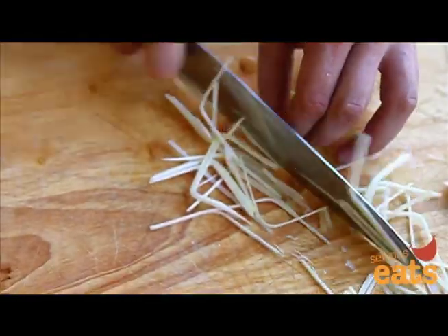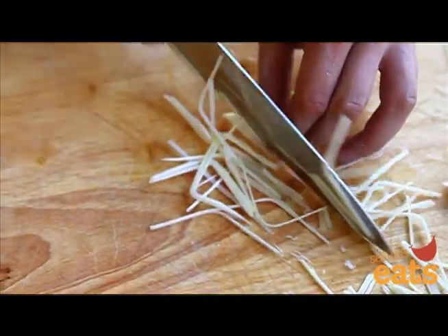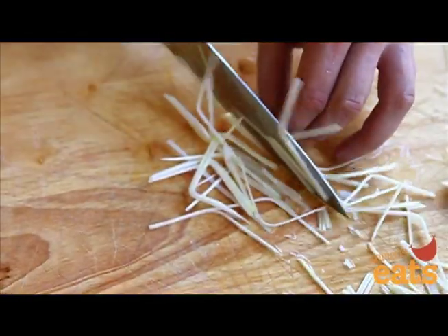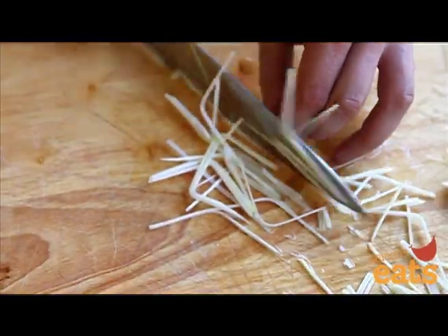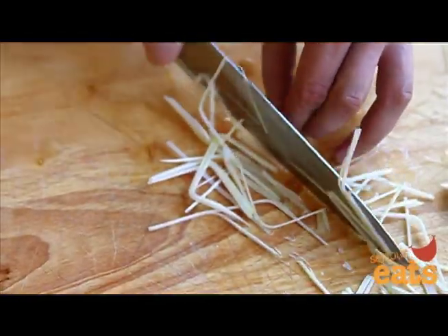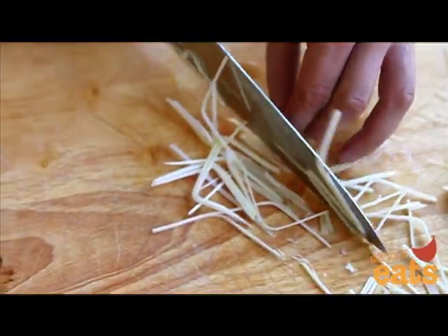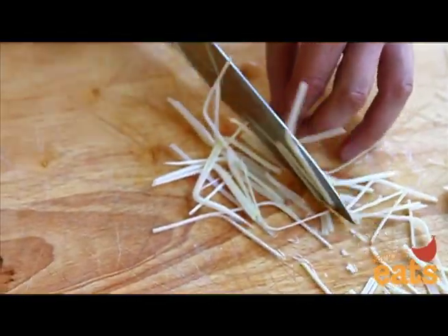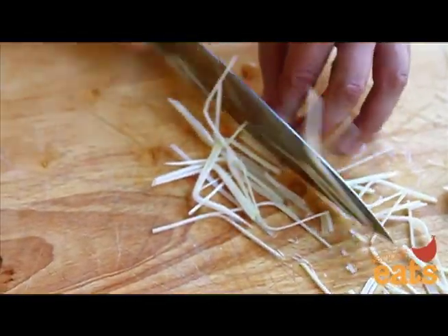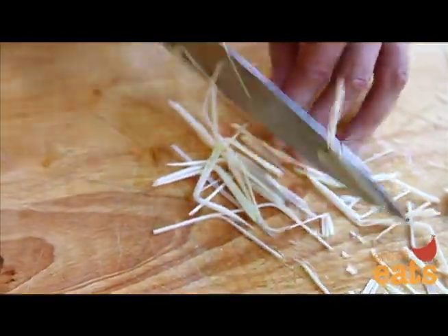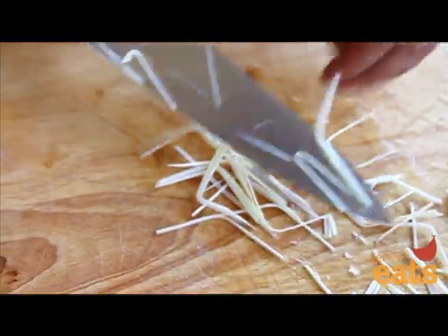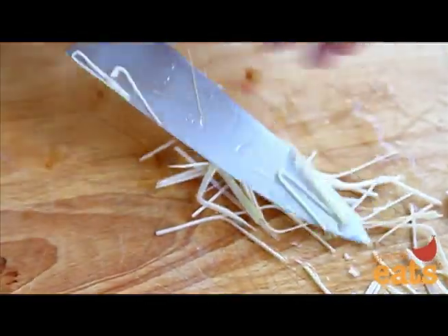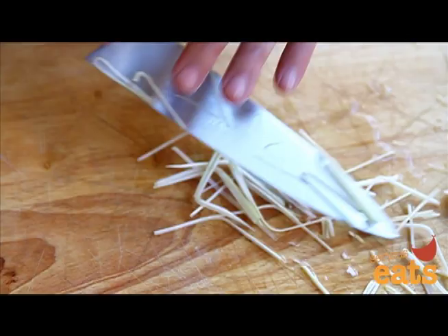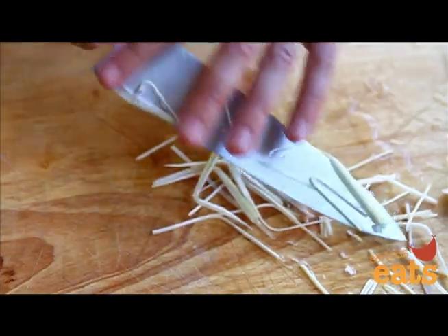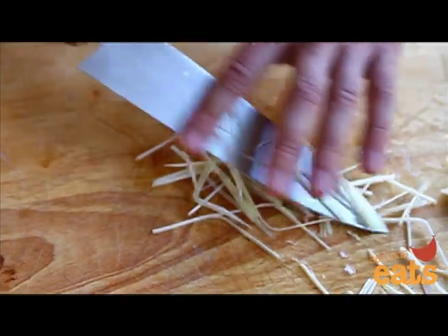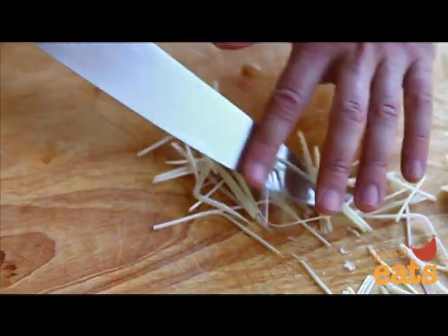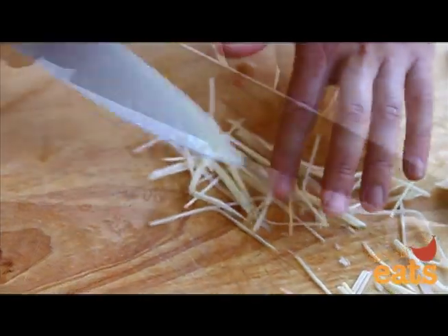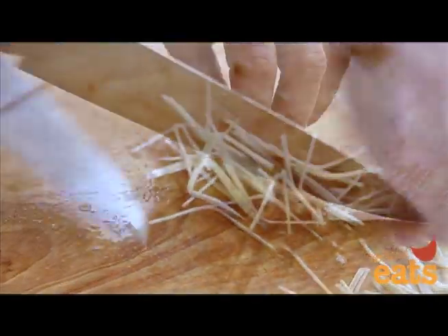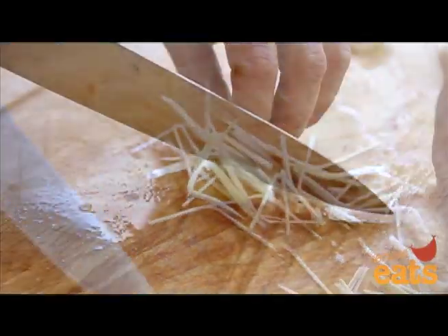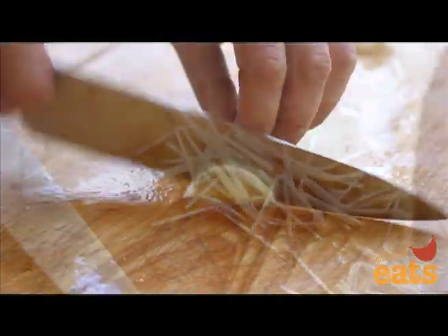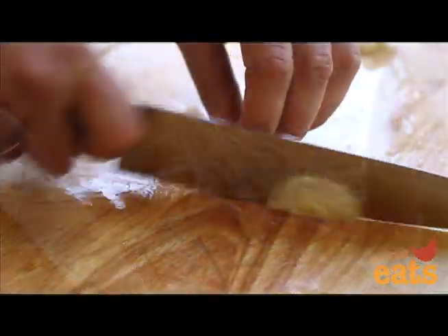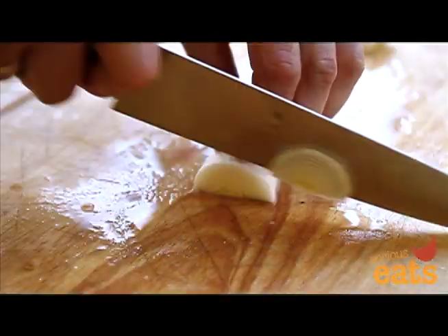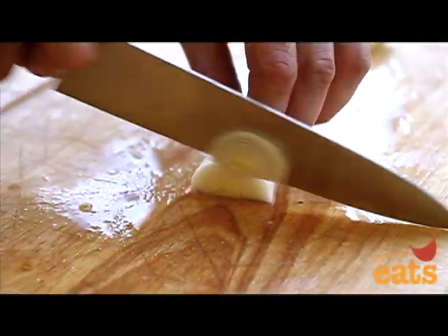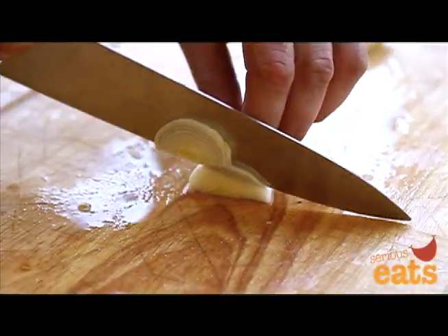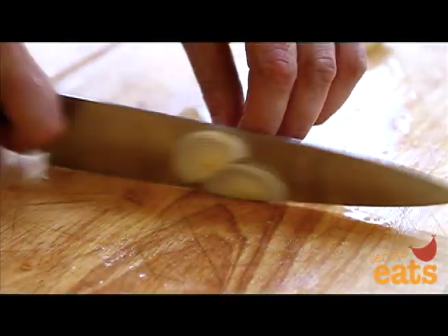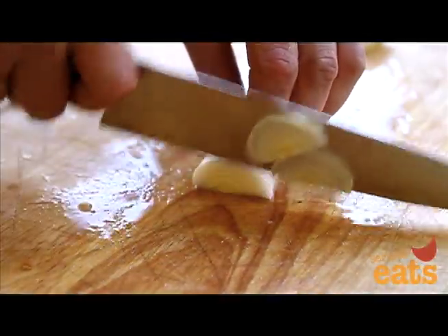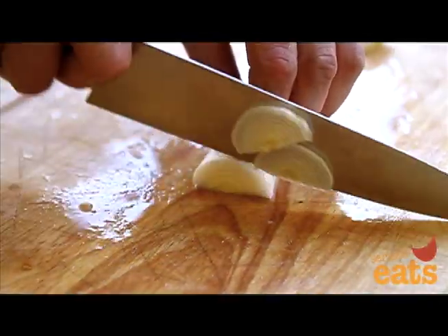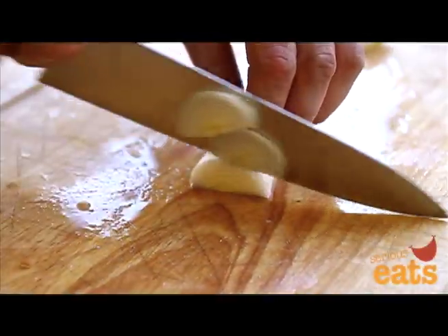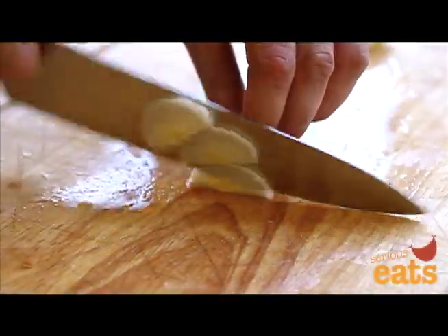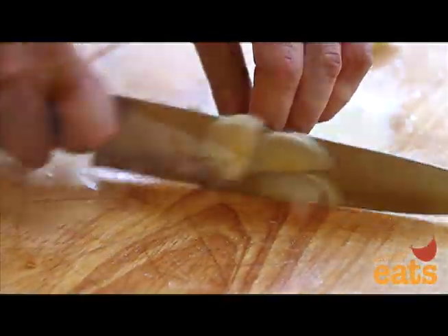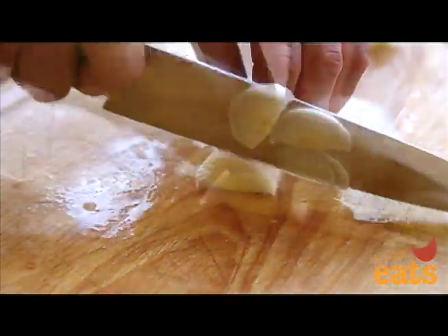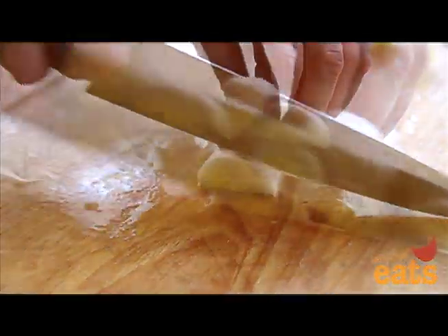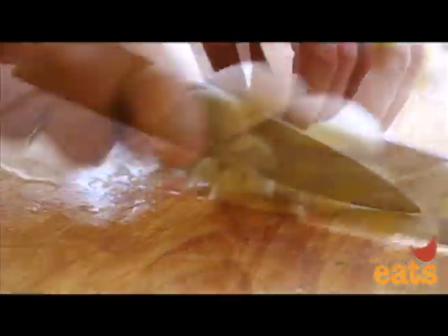To slice, keep the stalk halves together and cut thinly across the cut surface into semi-circles.